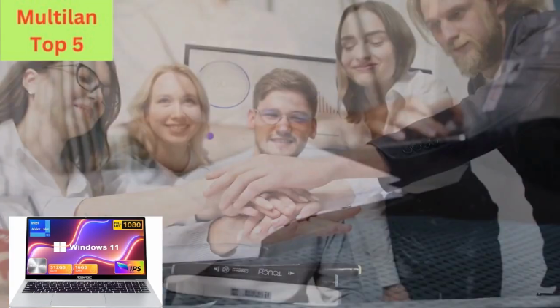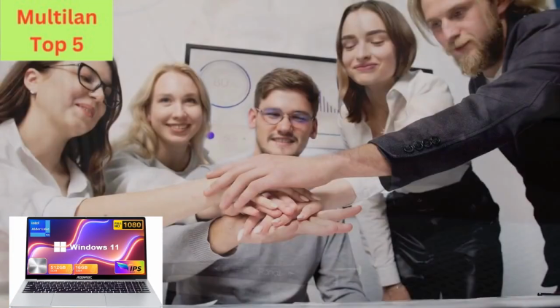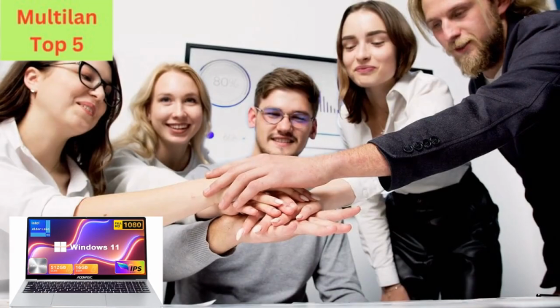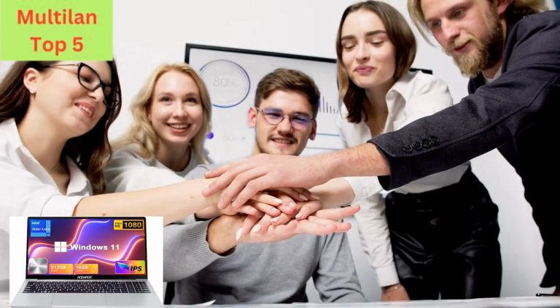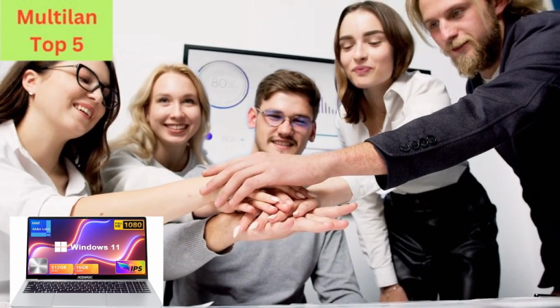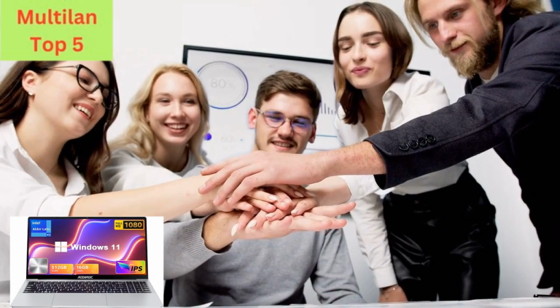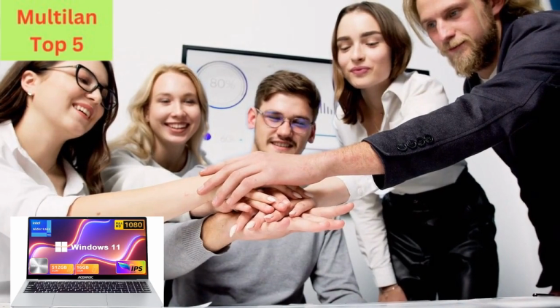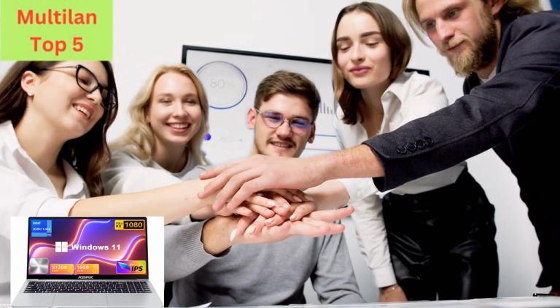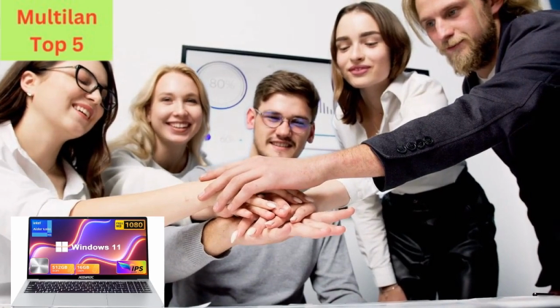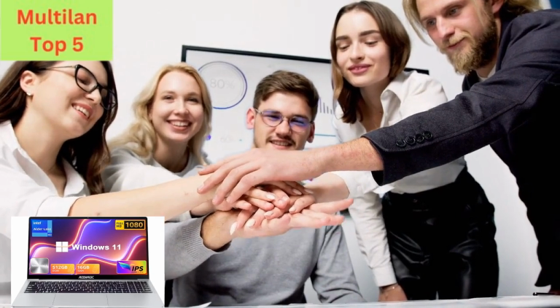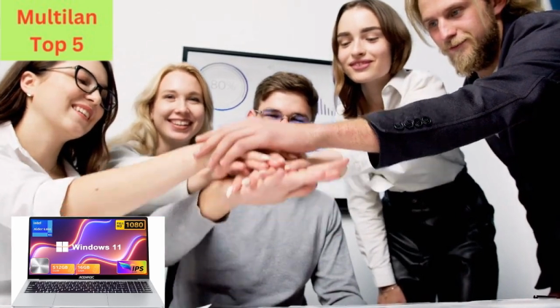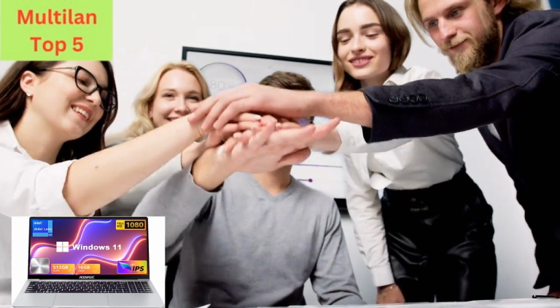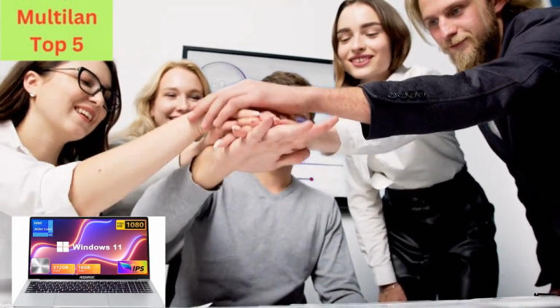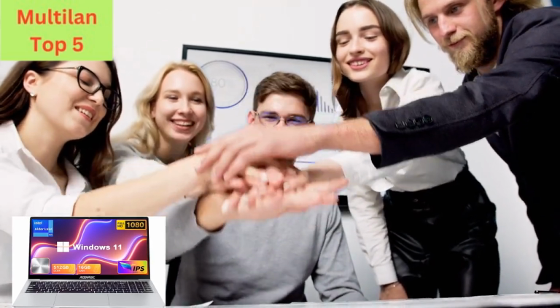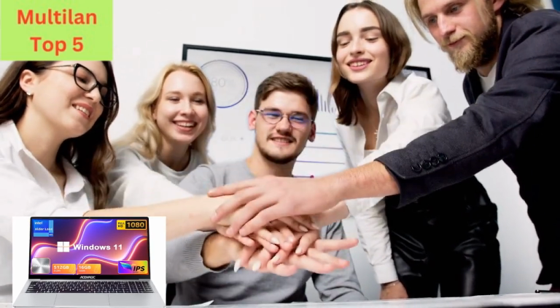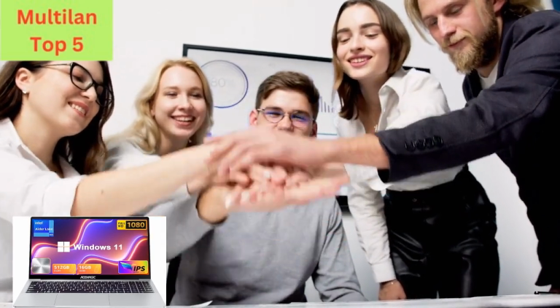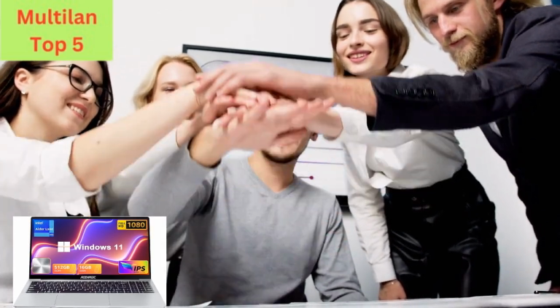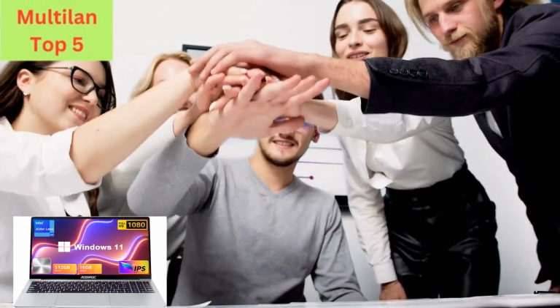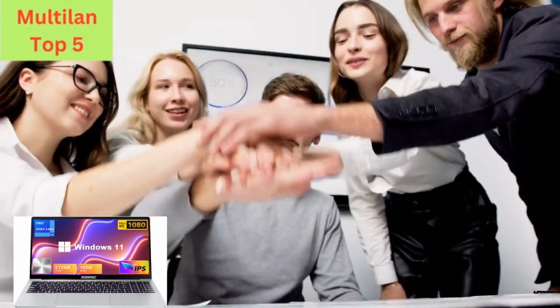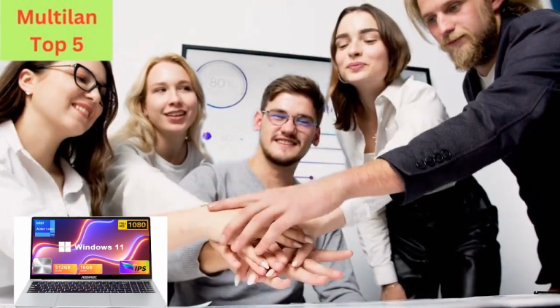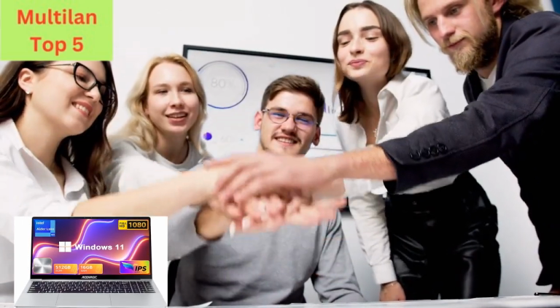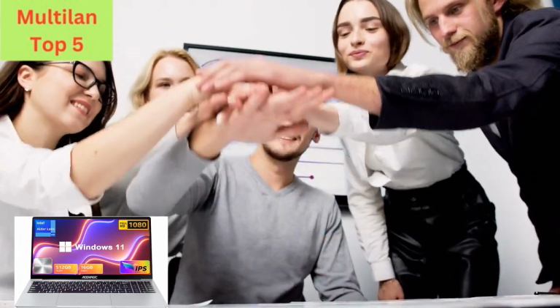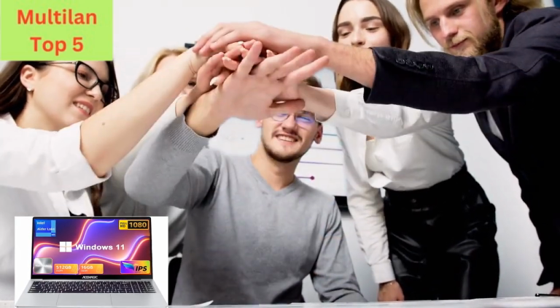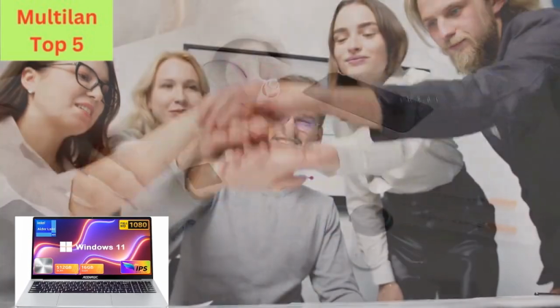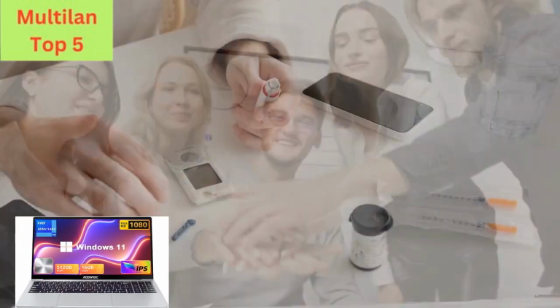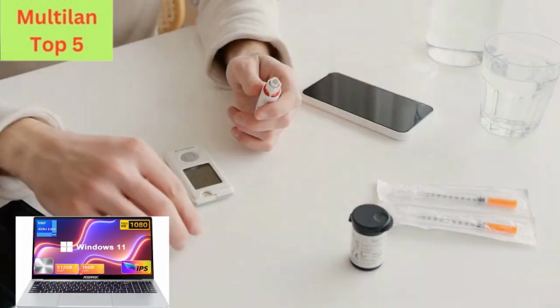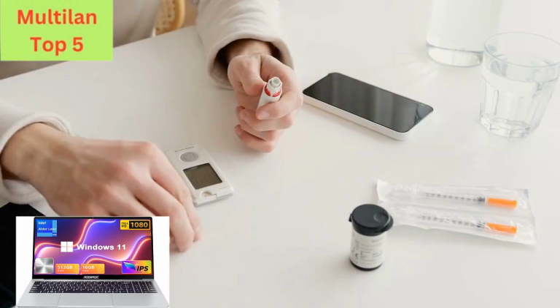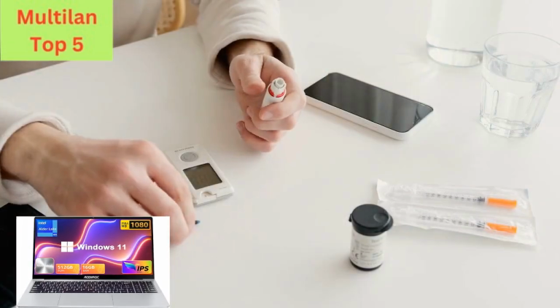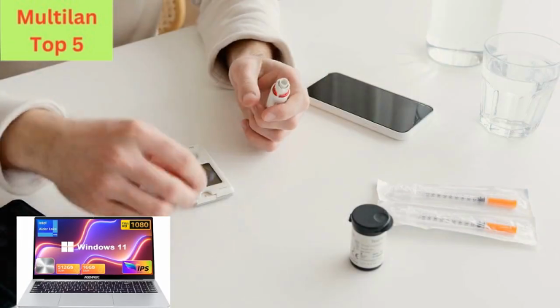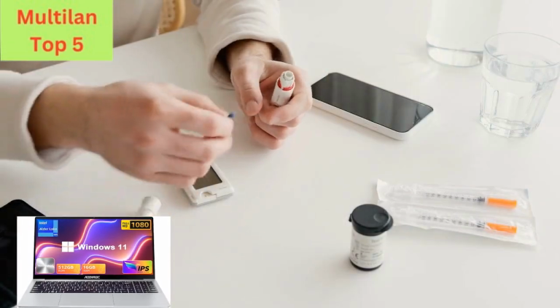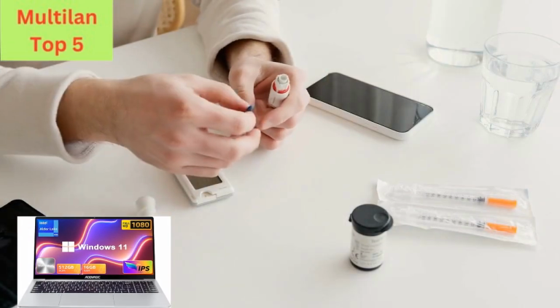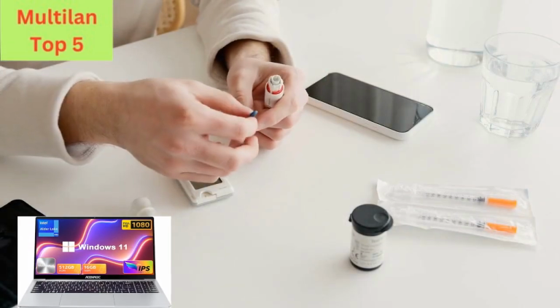Links to purchase this incredible laptop are provided below in the description, so be sure to check them out.